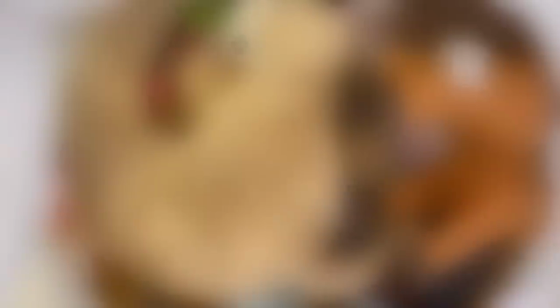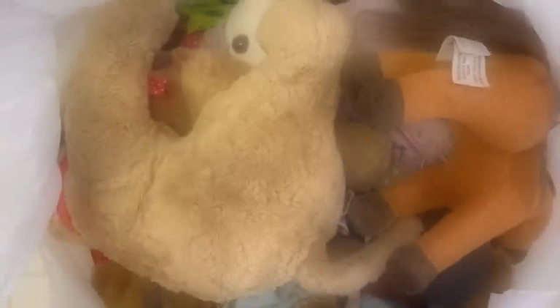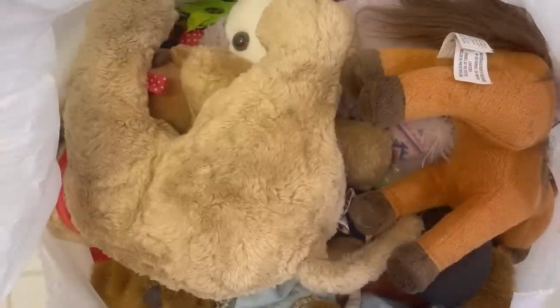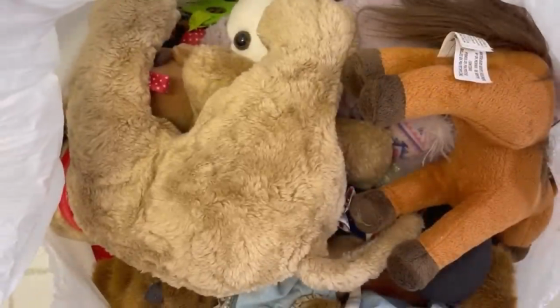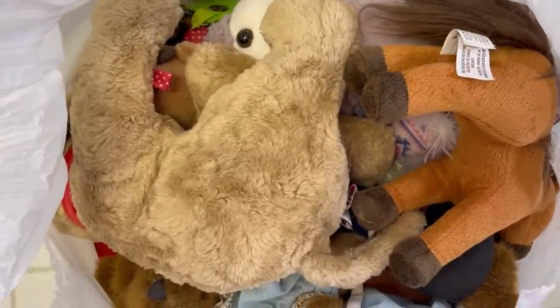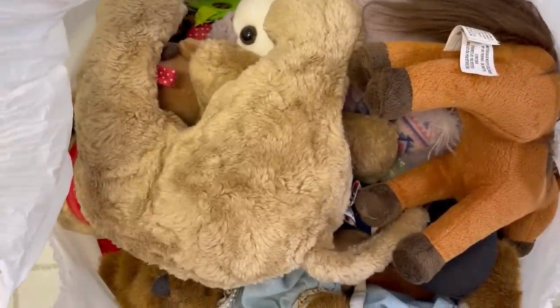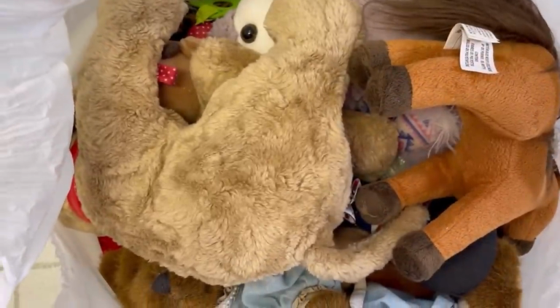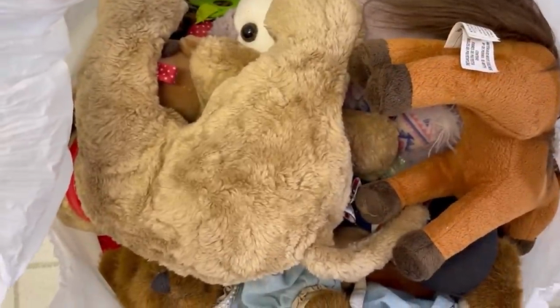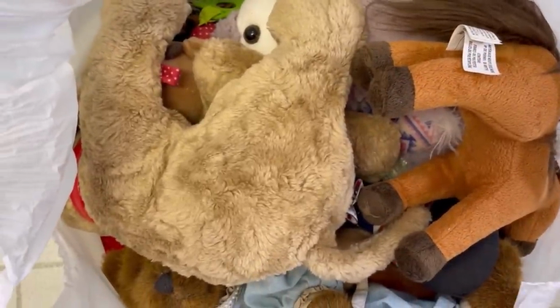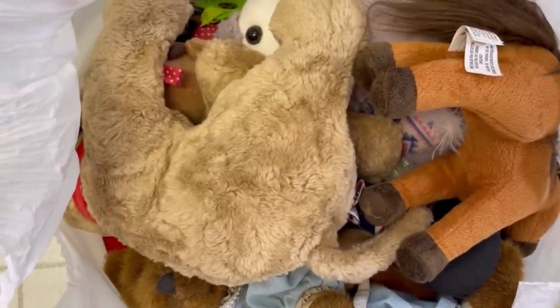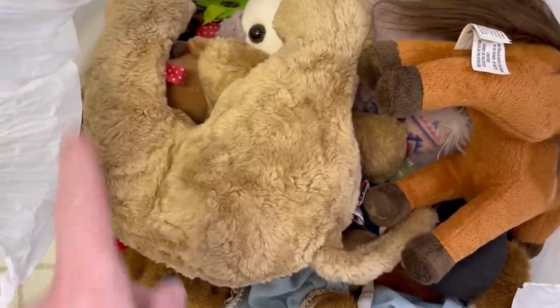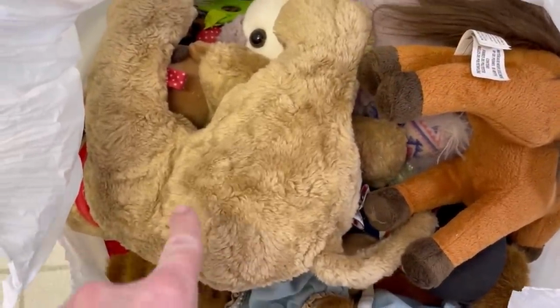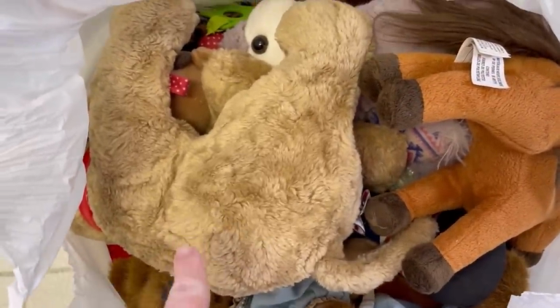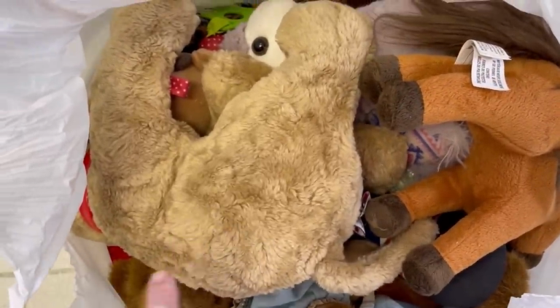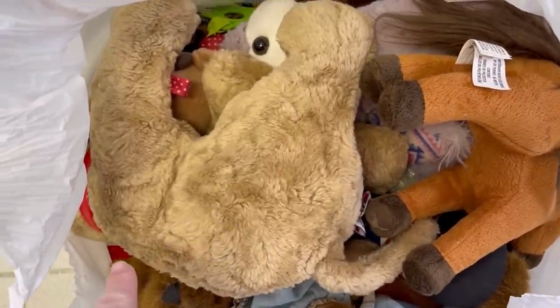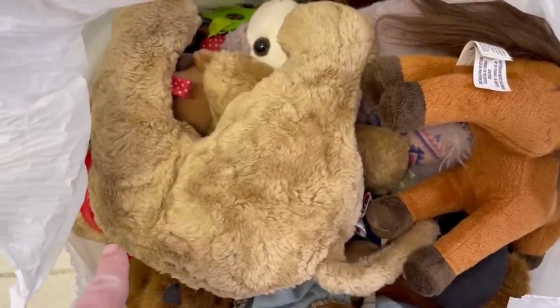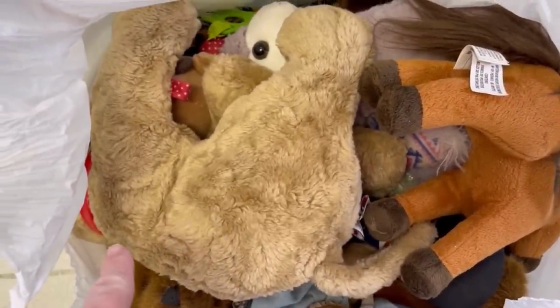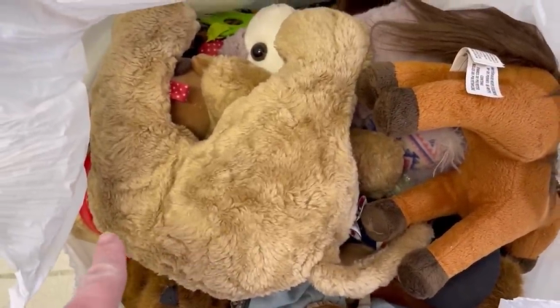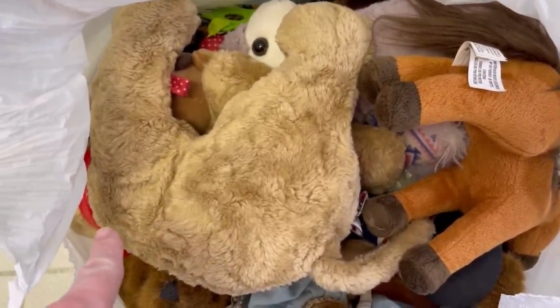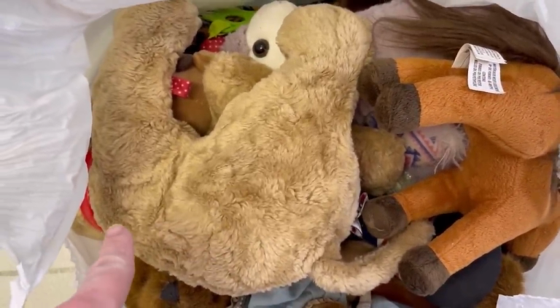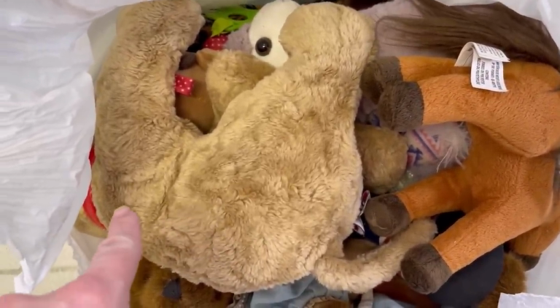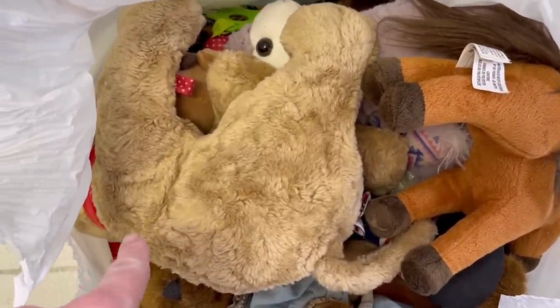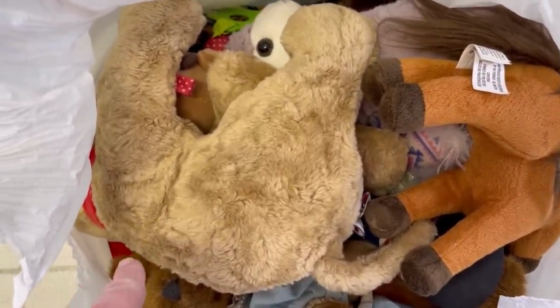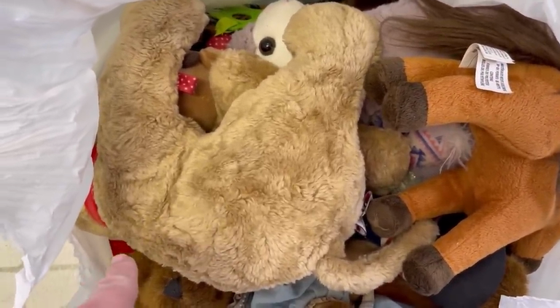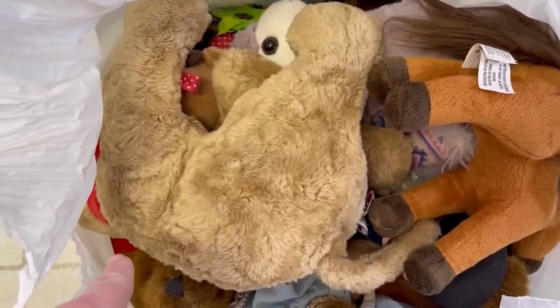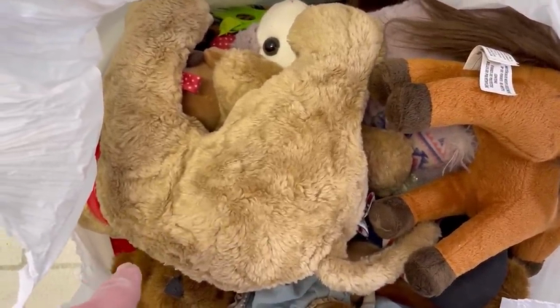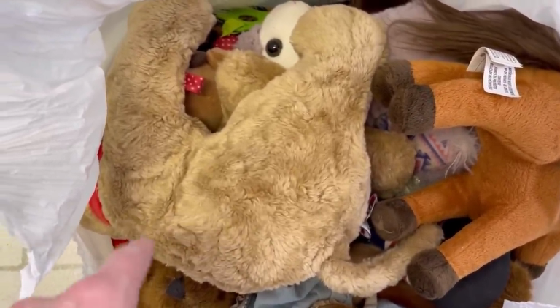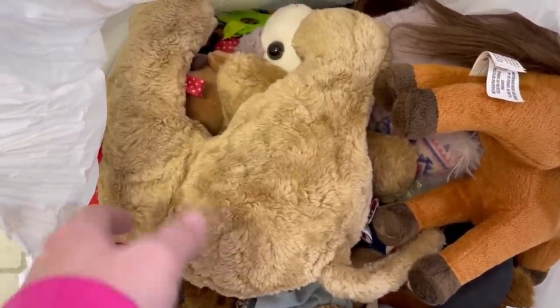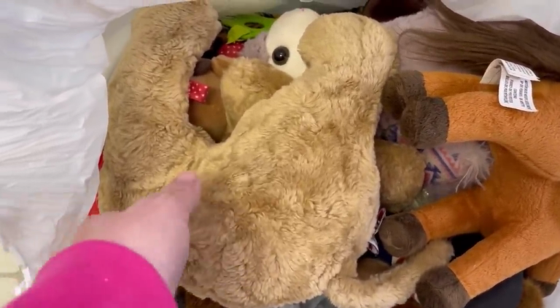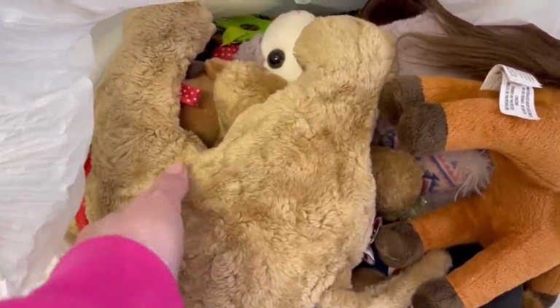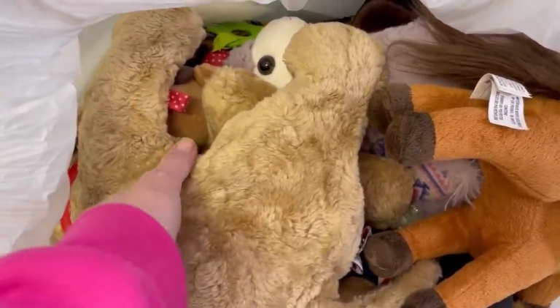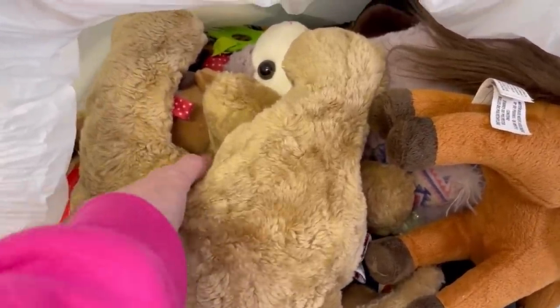All right, we have another bag of plush. I'm going to pull them out of the bag, show you what I got, show you how I listed it, and let's get started.